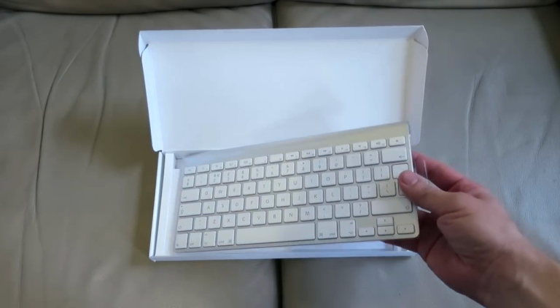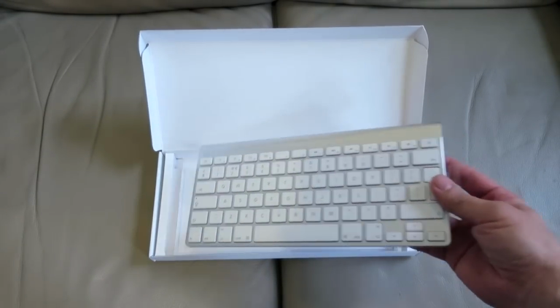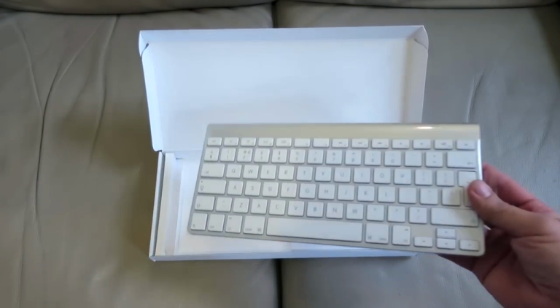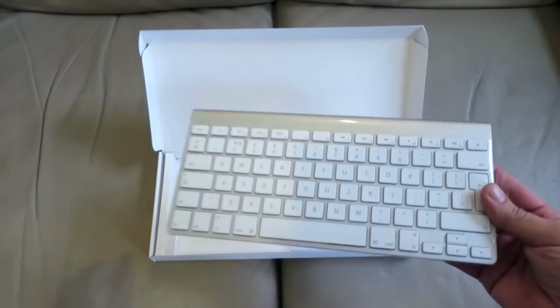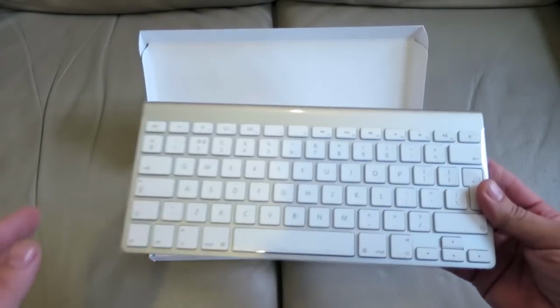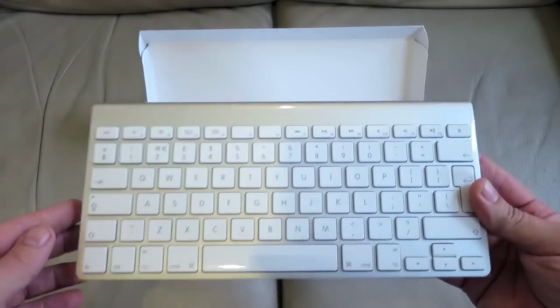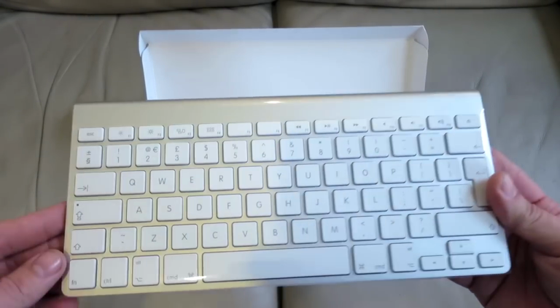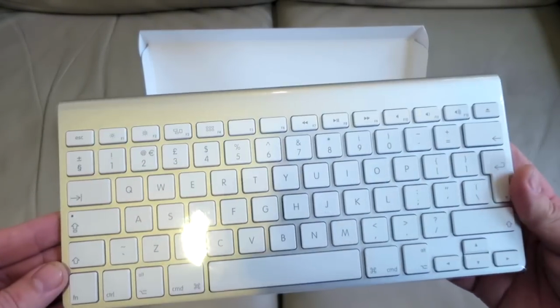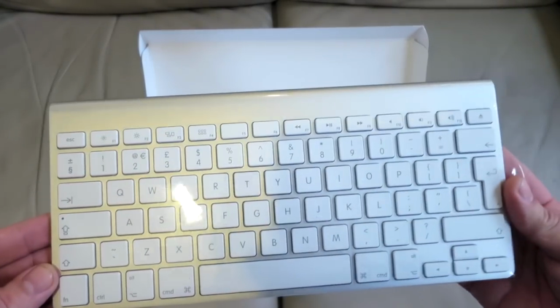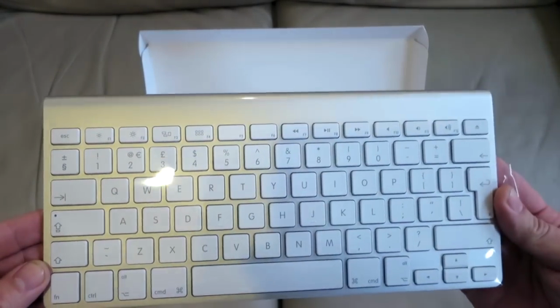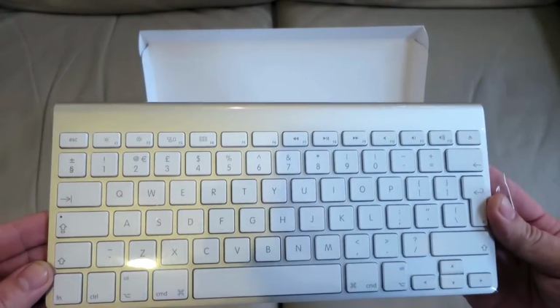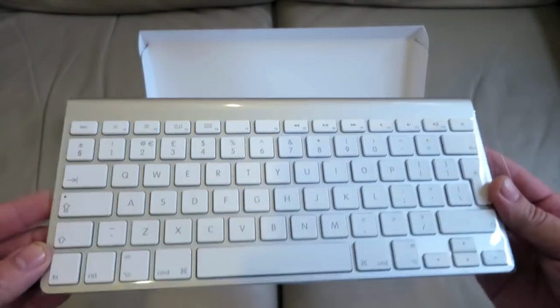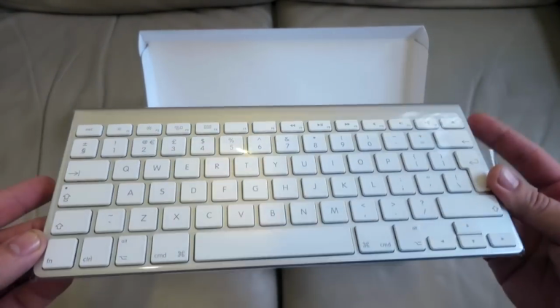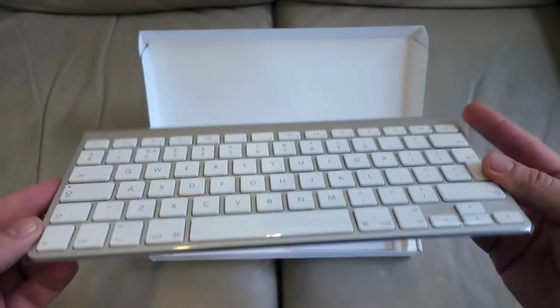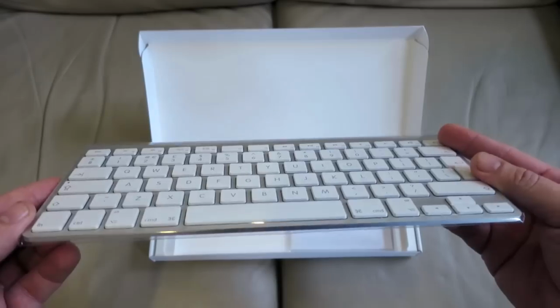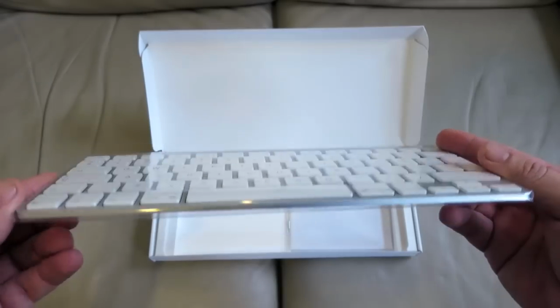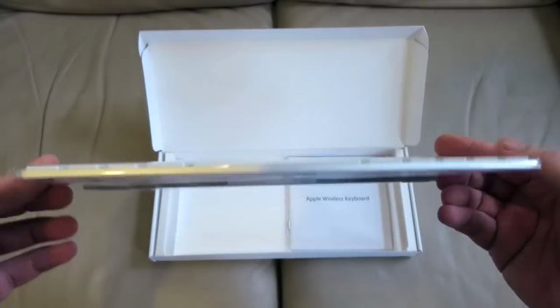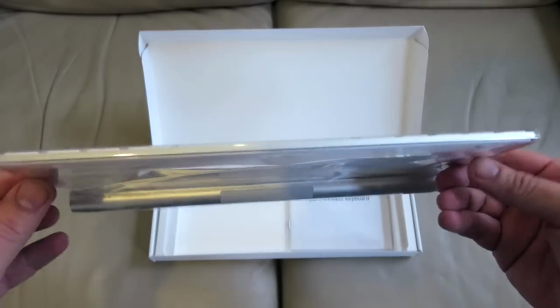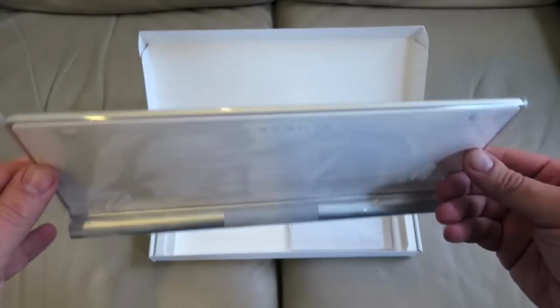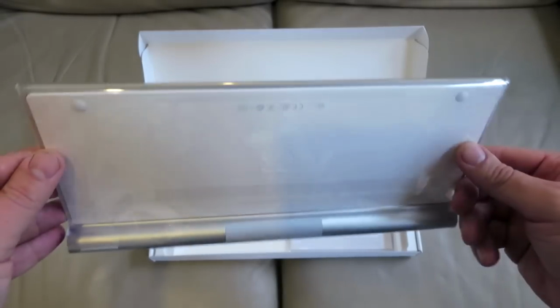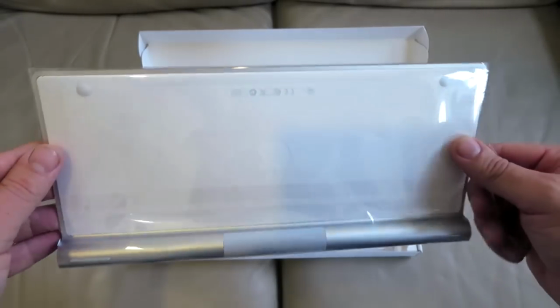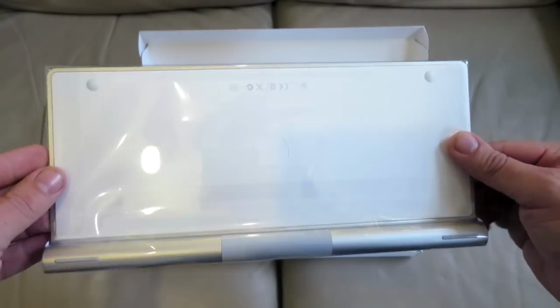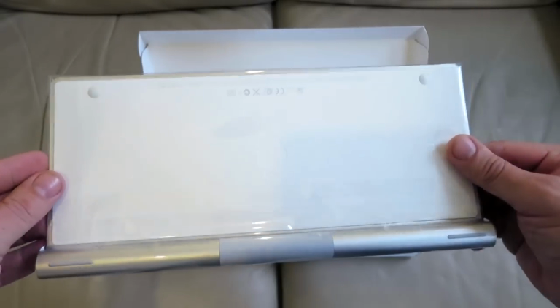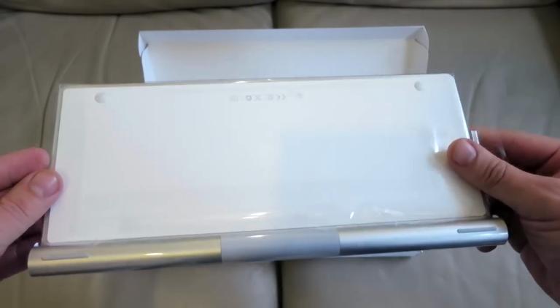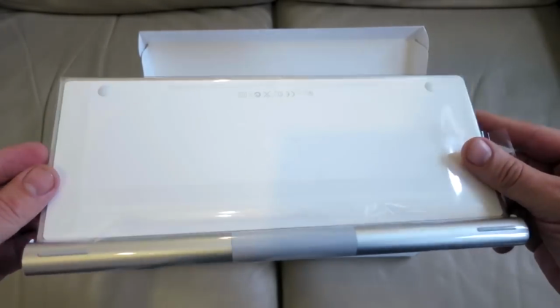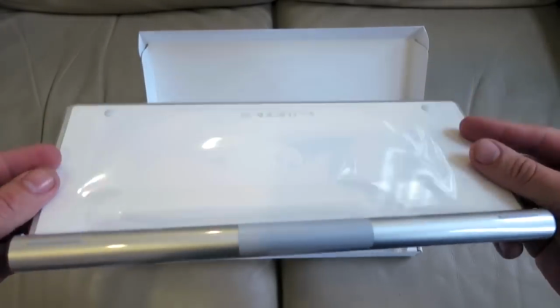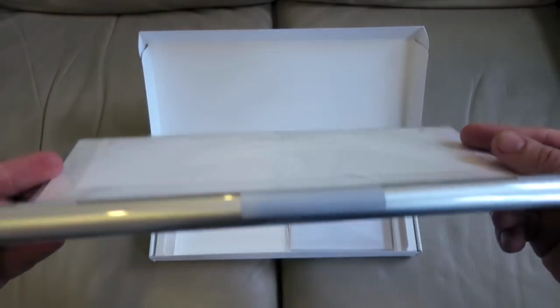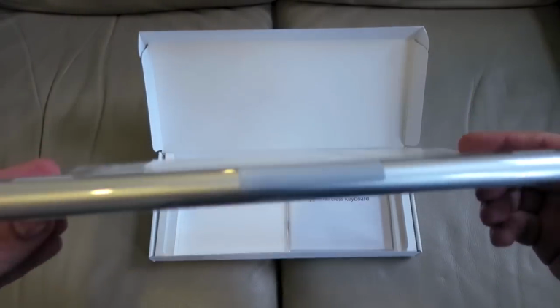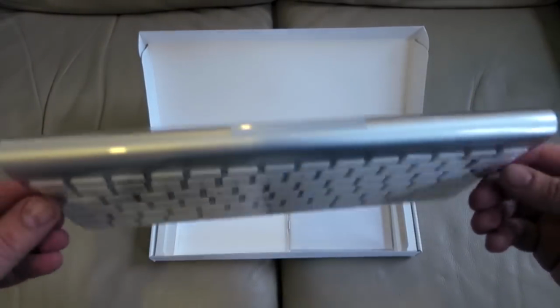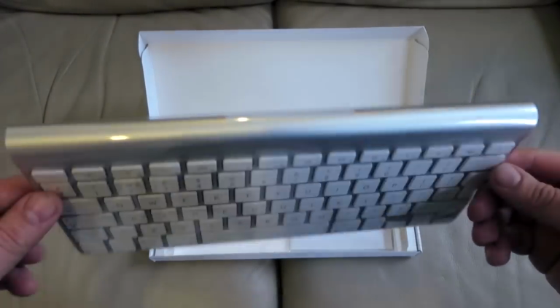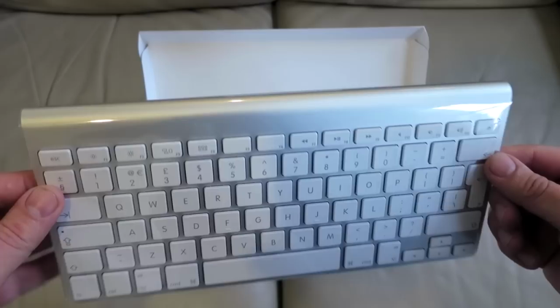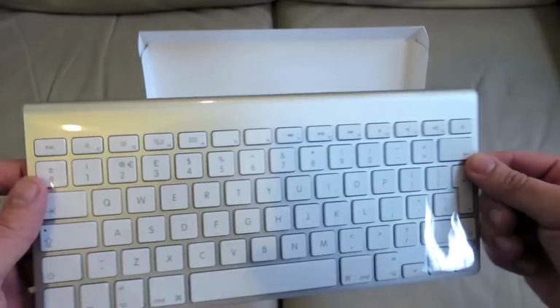The first thing you notice is it's incredibly thin, so it won't take up a great deal of space on your desk and it will be easy to store.